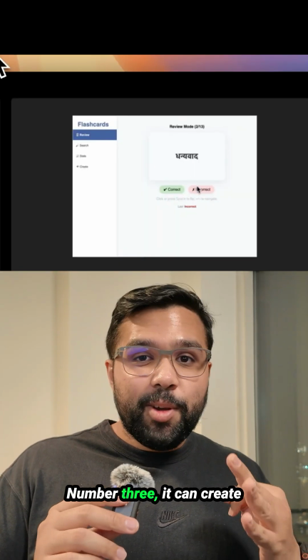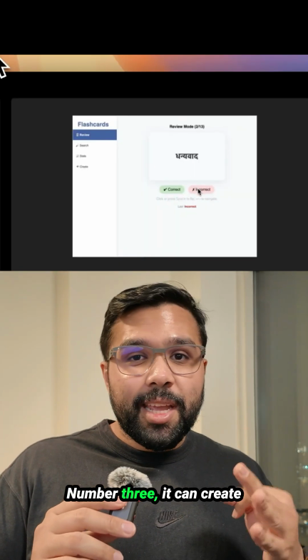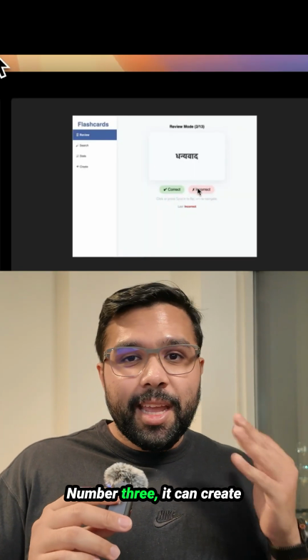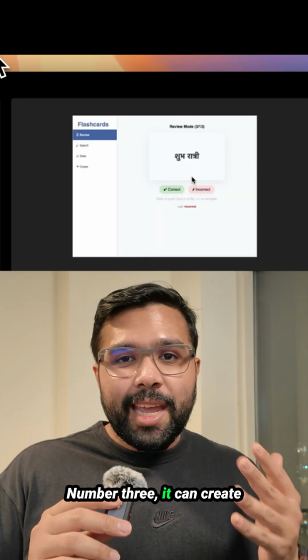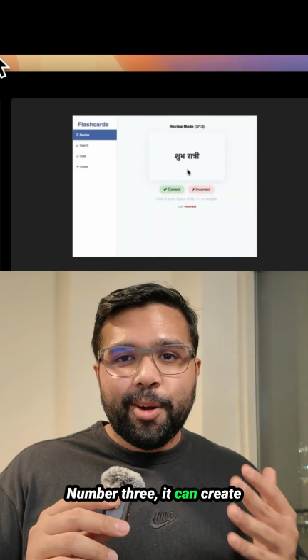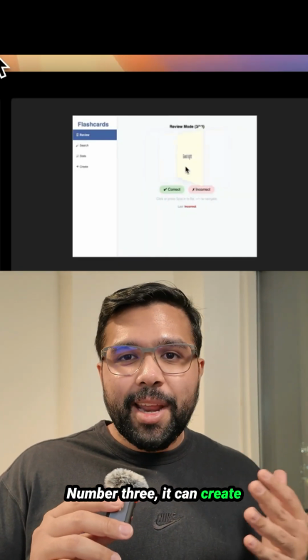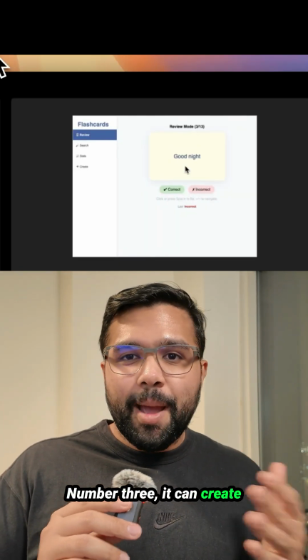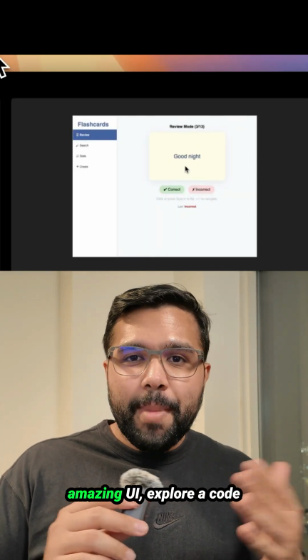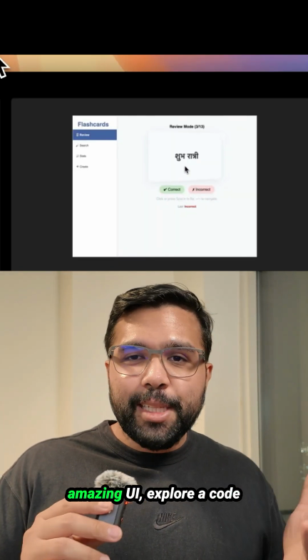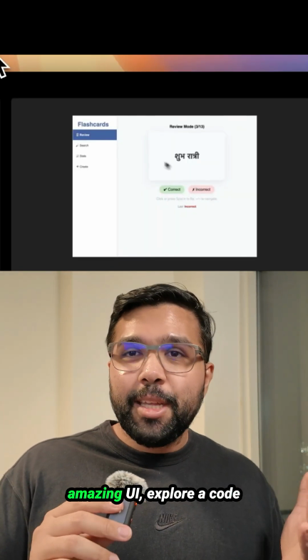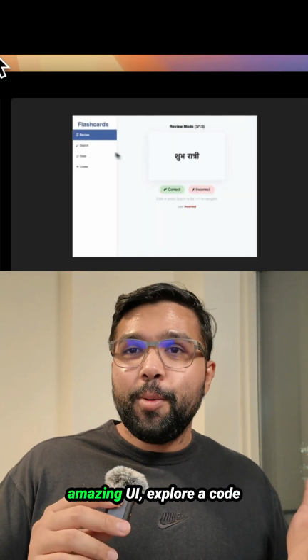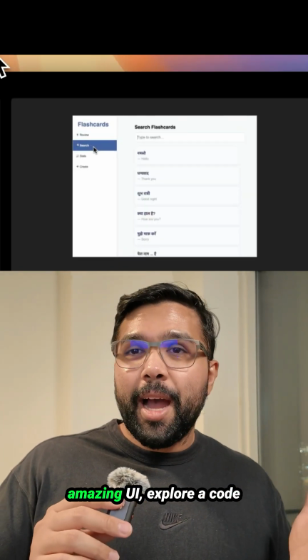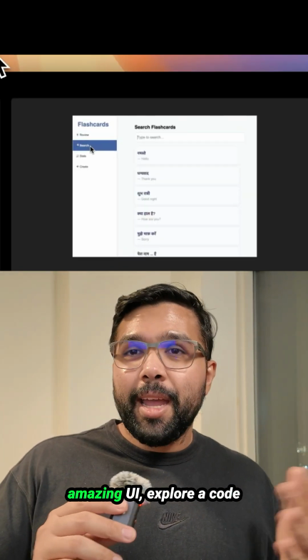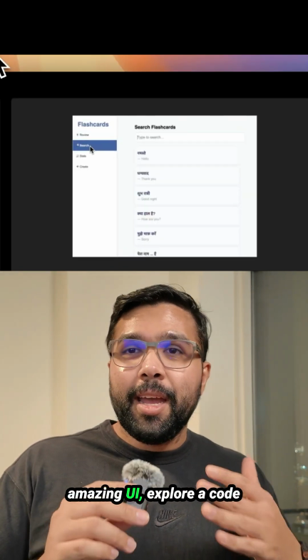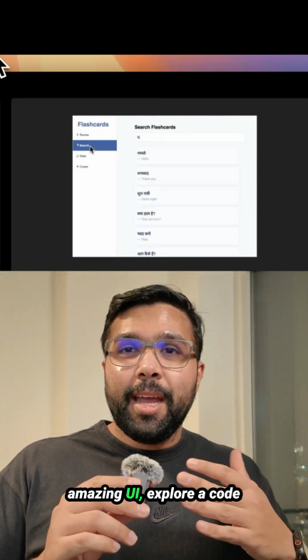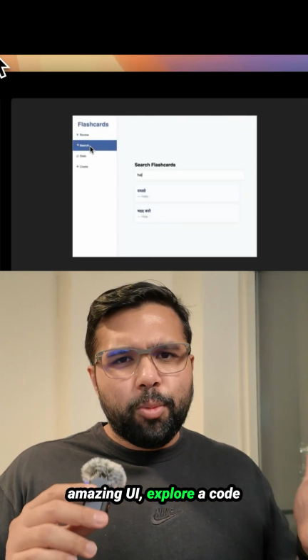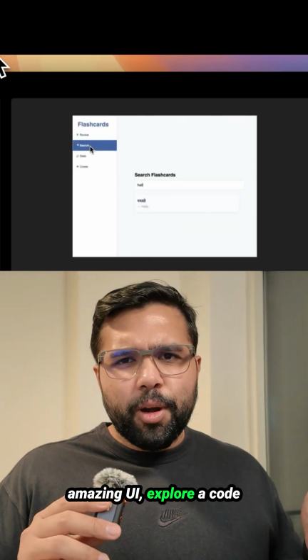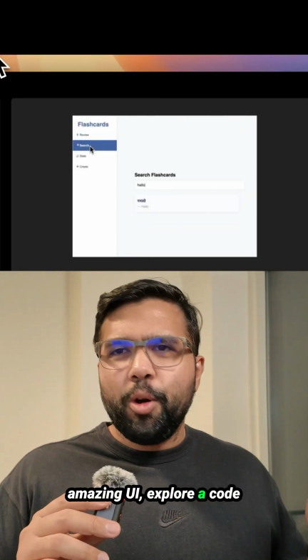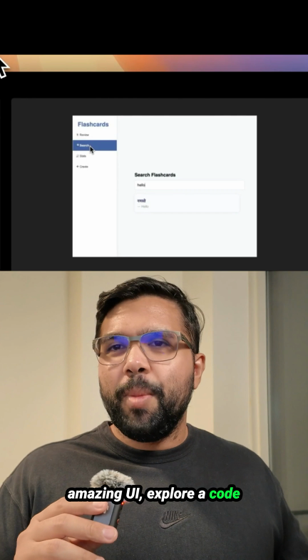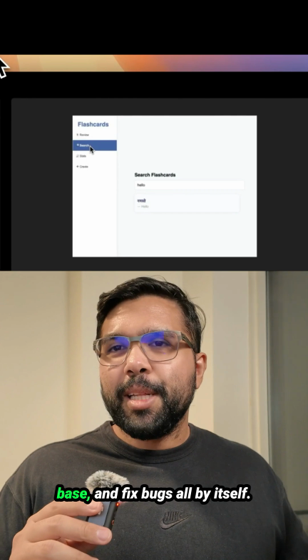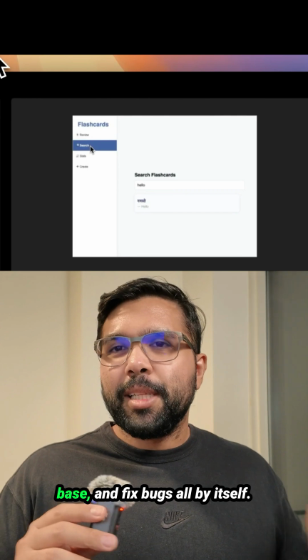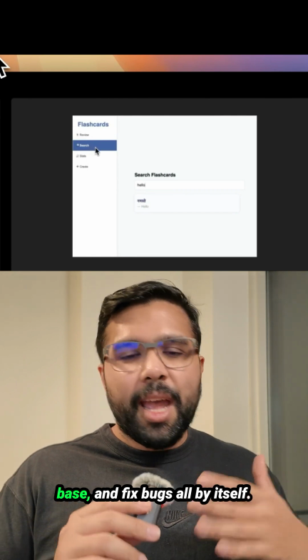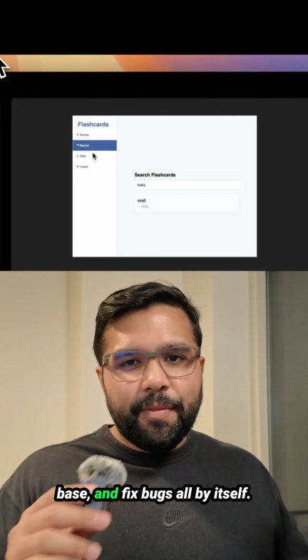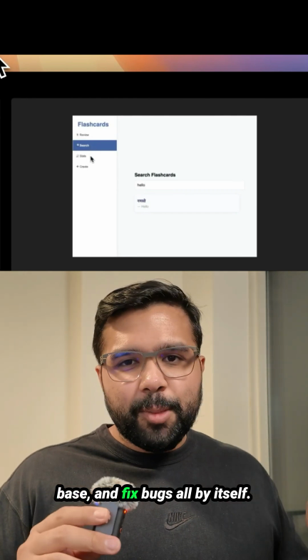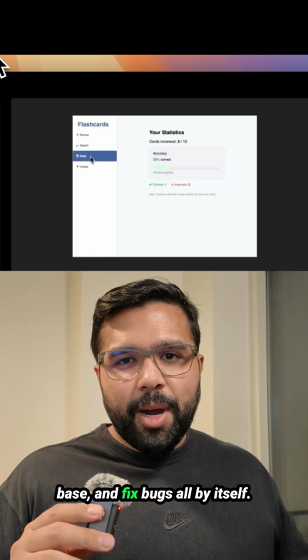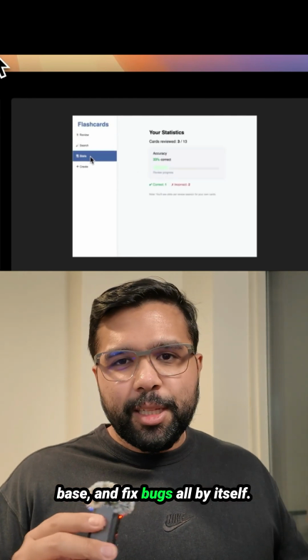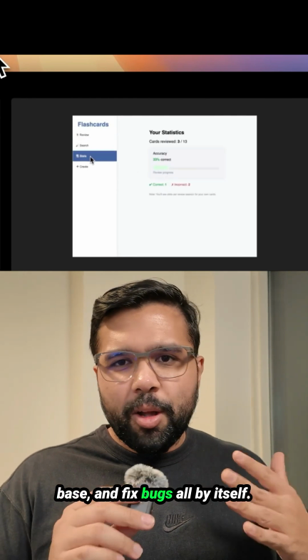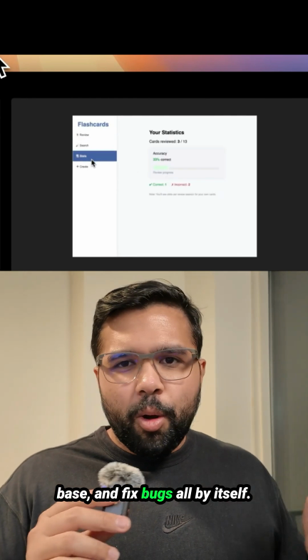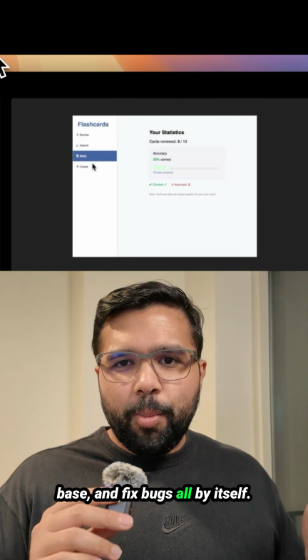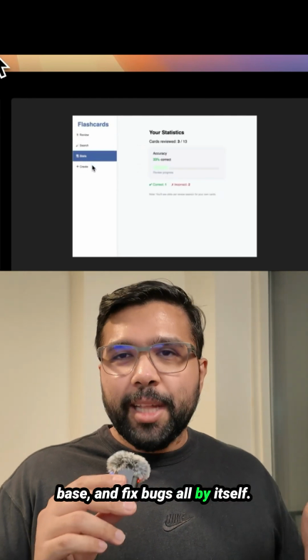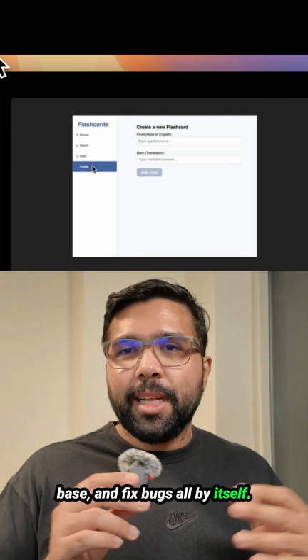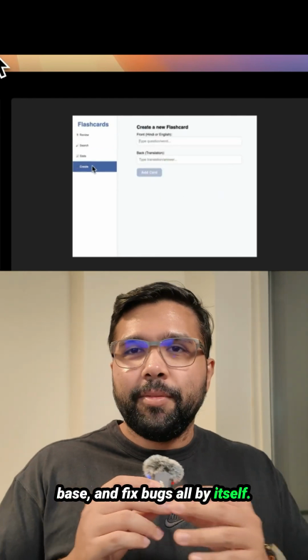Number three, it can create amazing UI, explore a code base, and fix bugs all by itself.